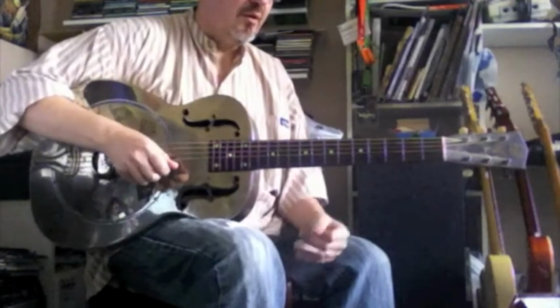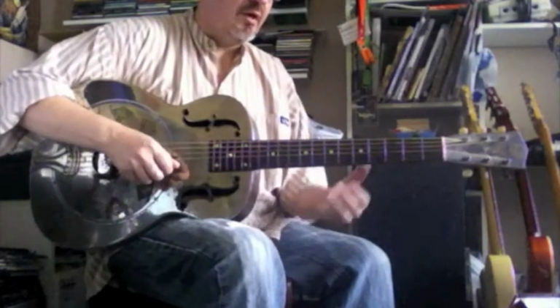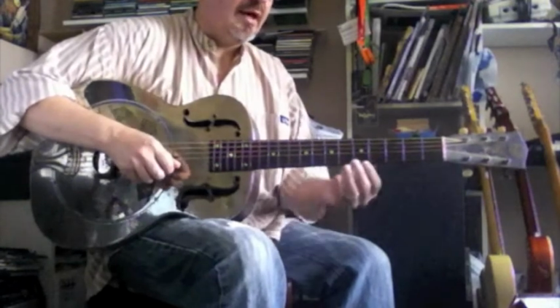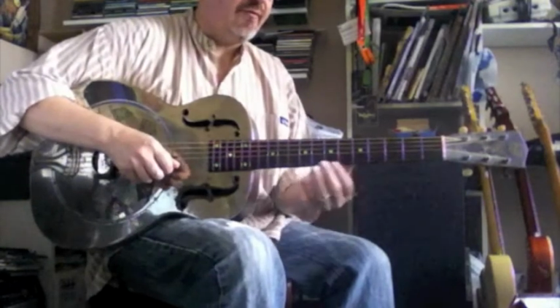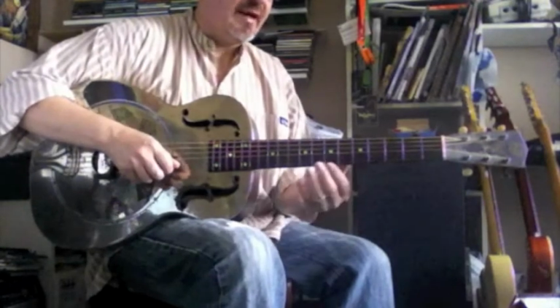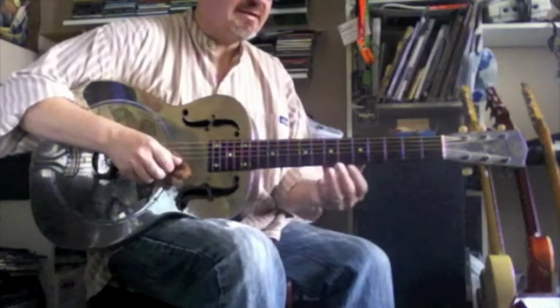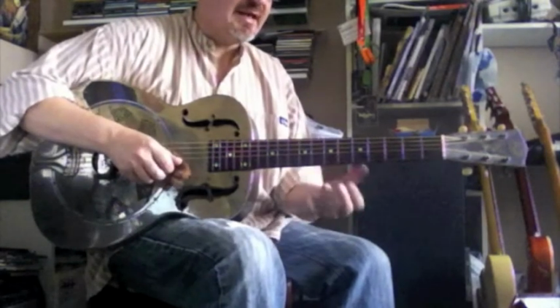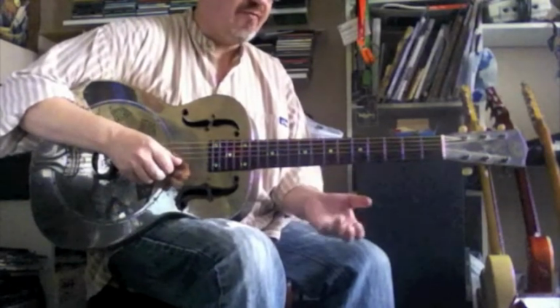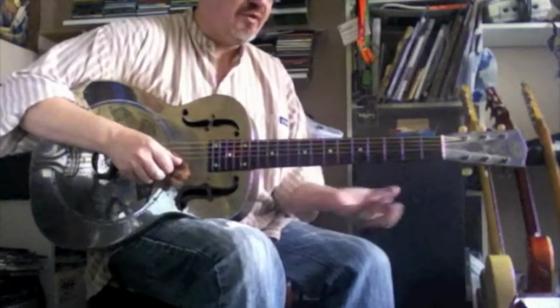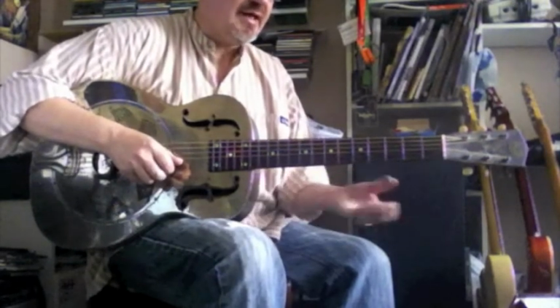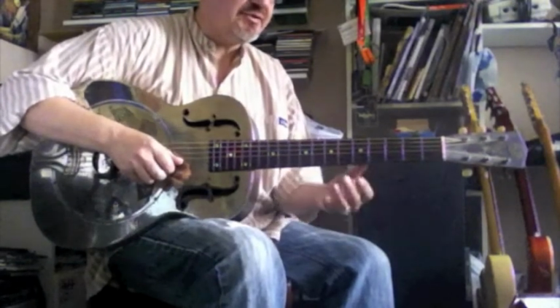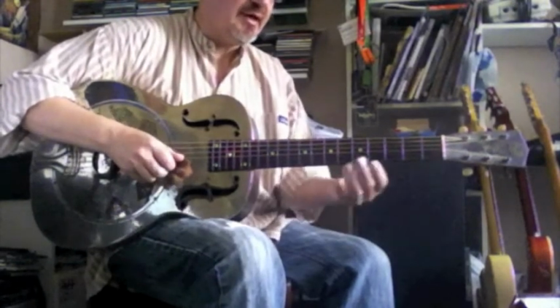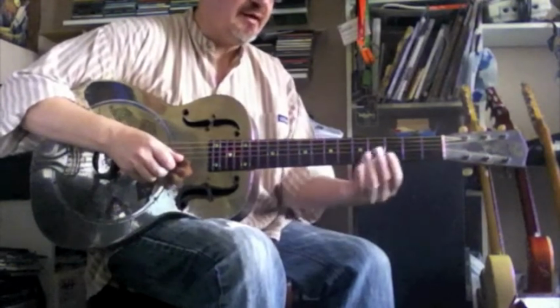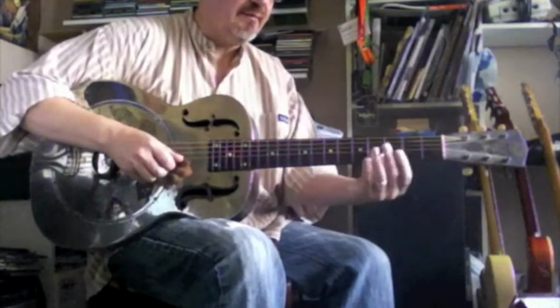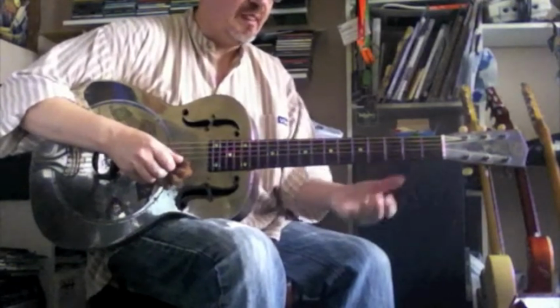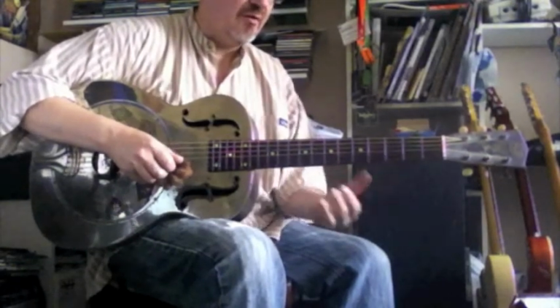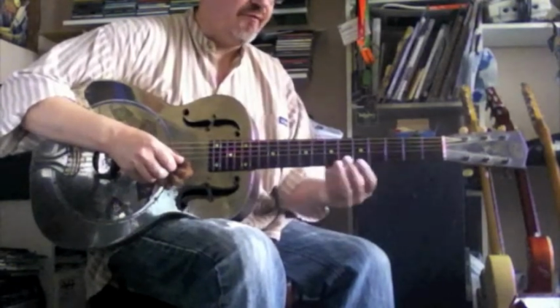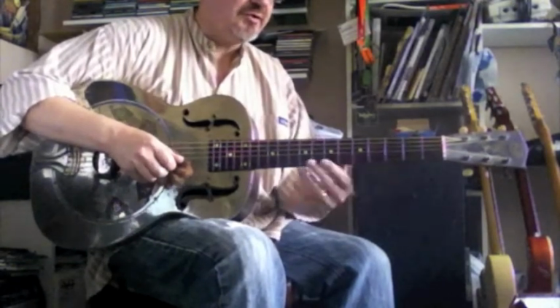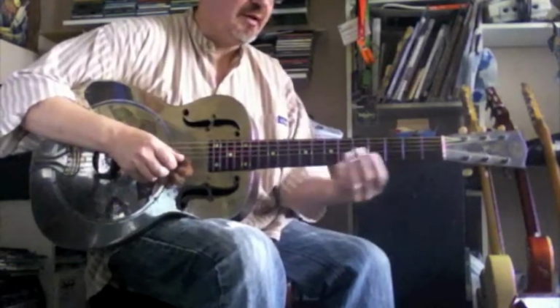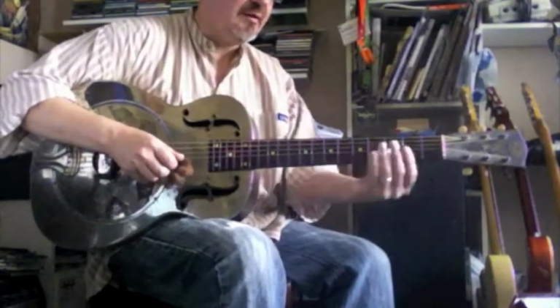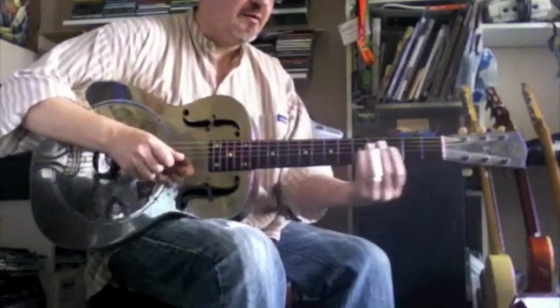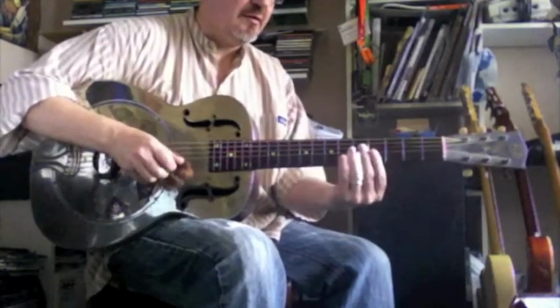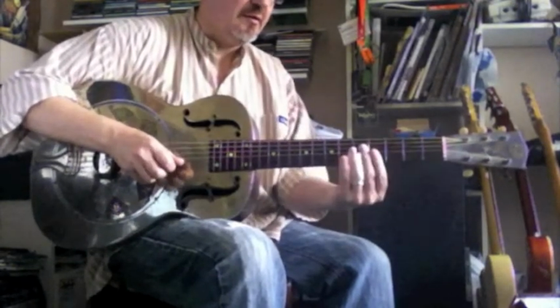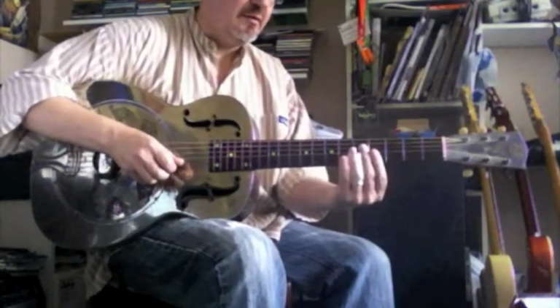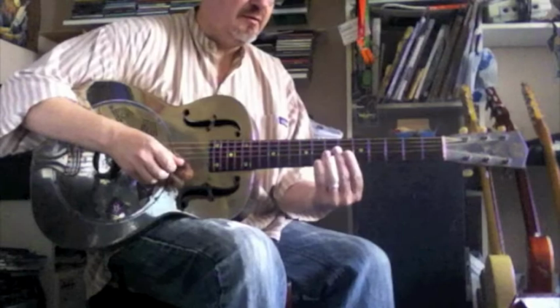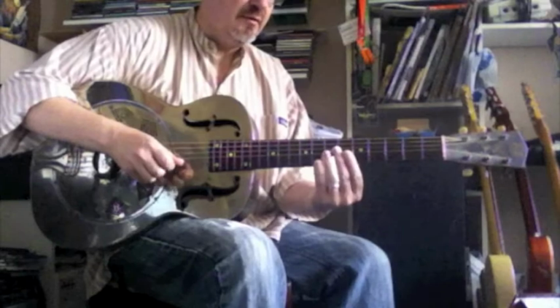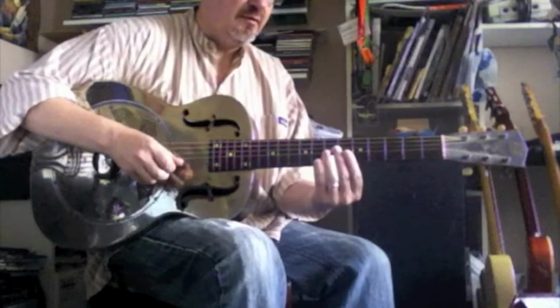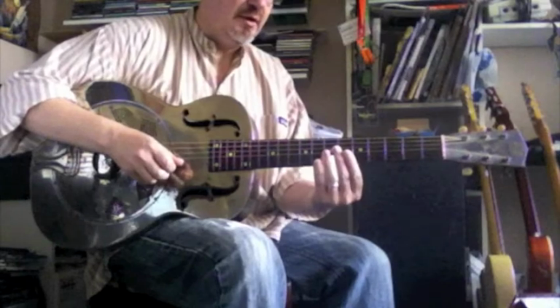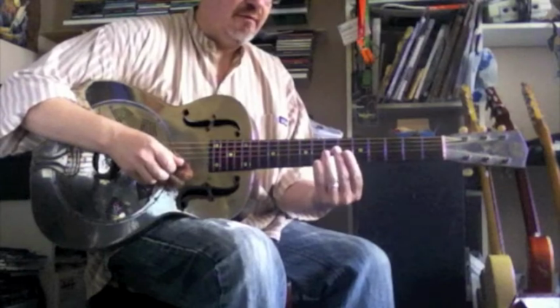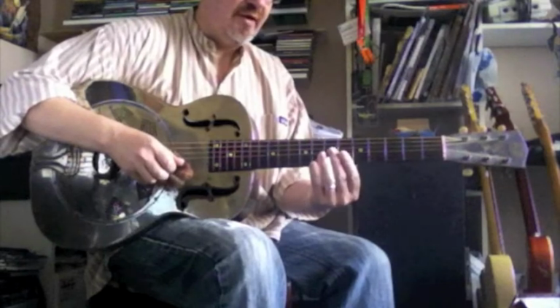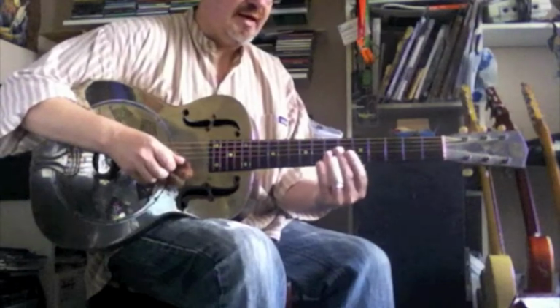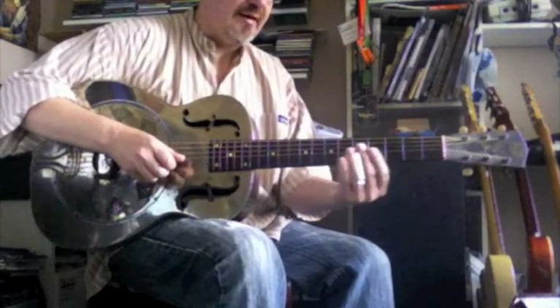We're going to add fret 7 on the E string, or the 1st string, then fret 9.